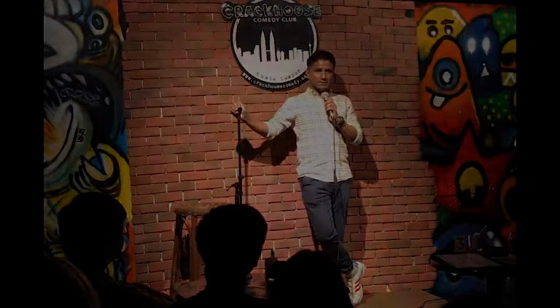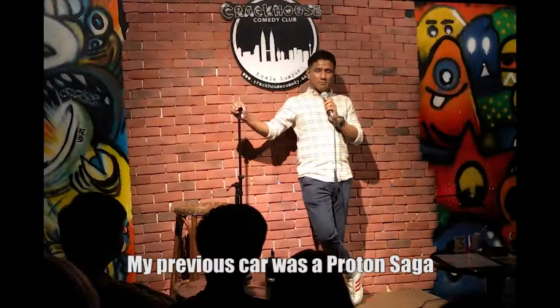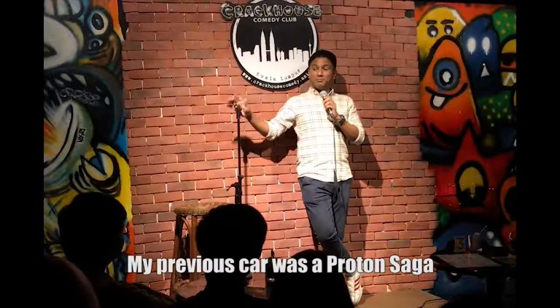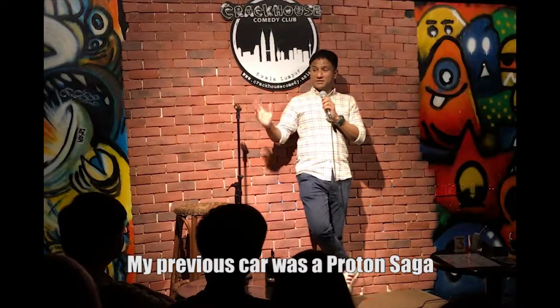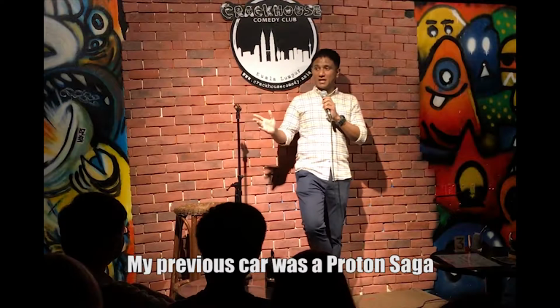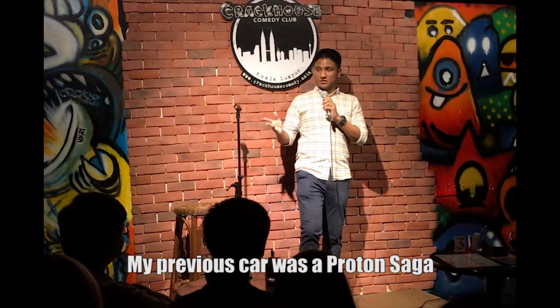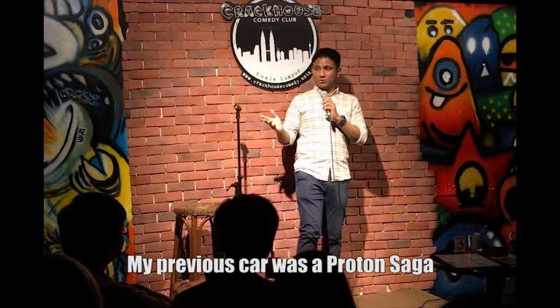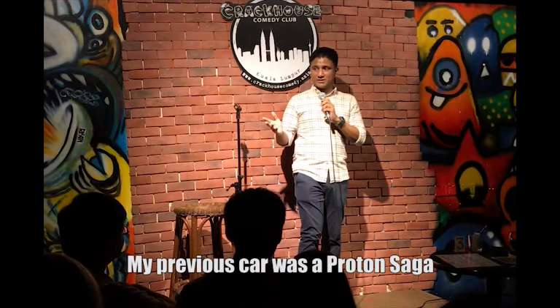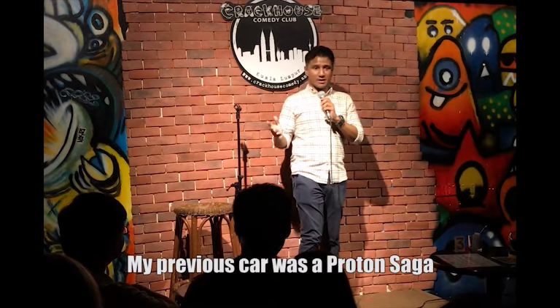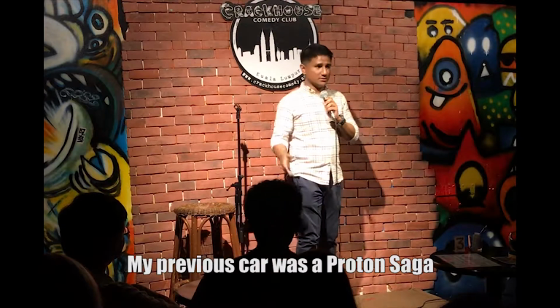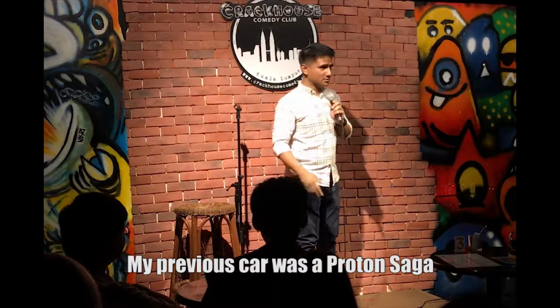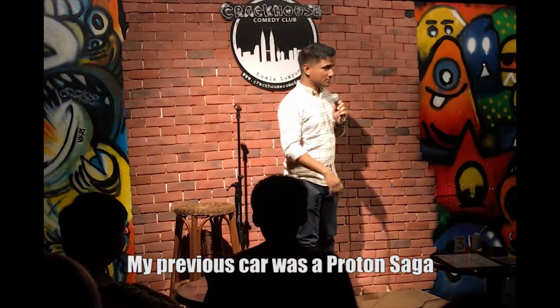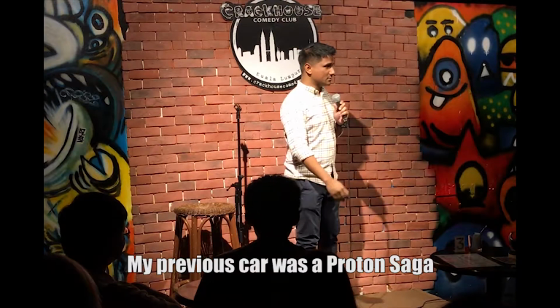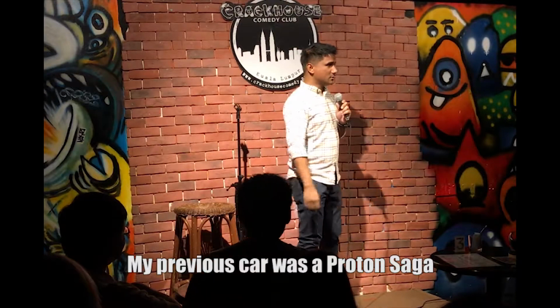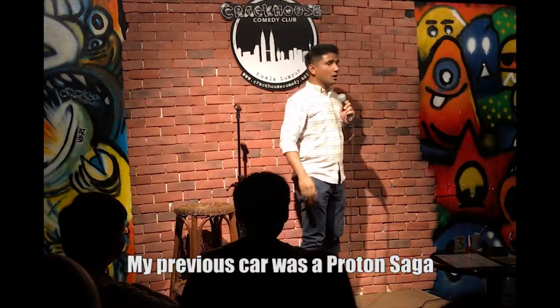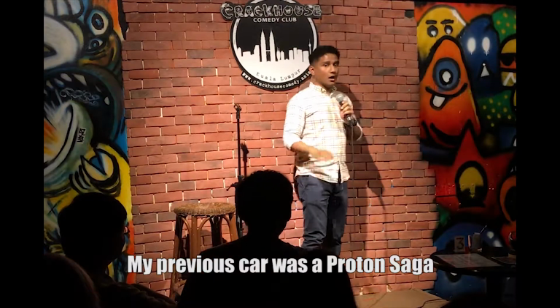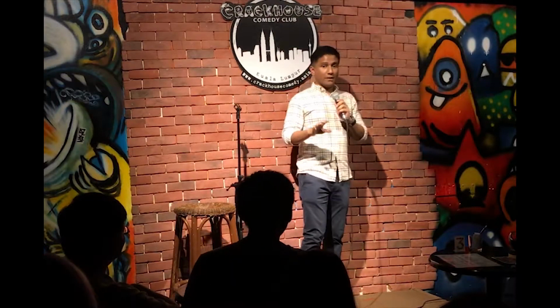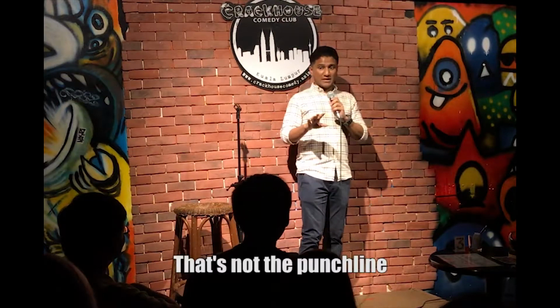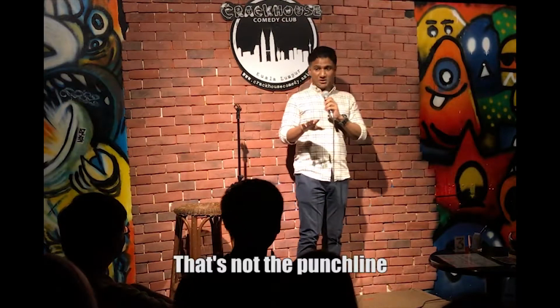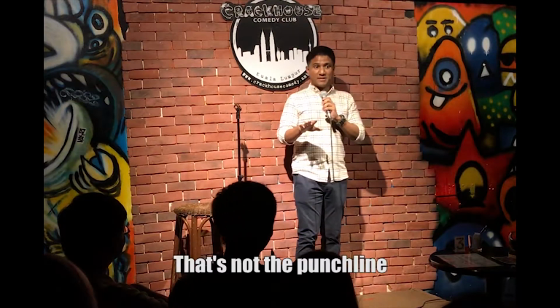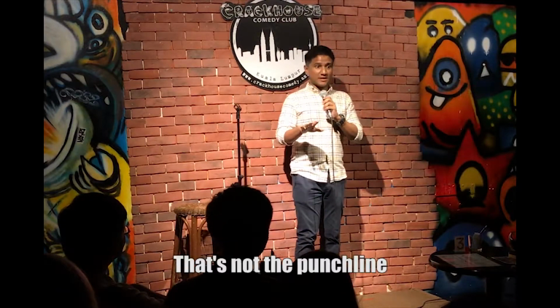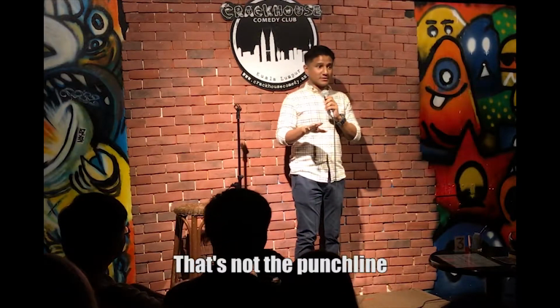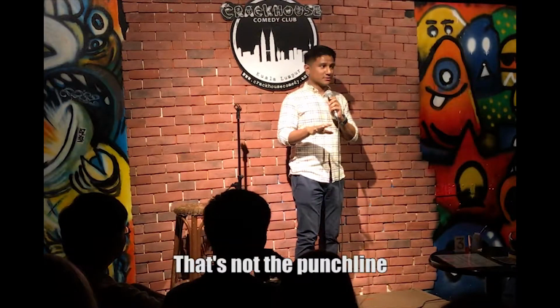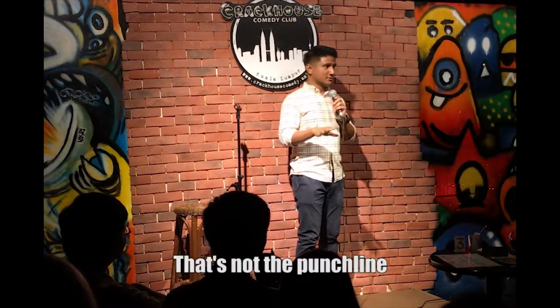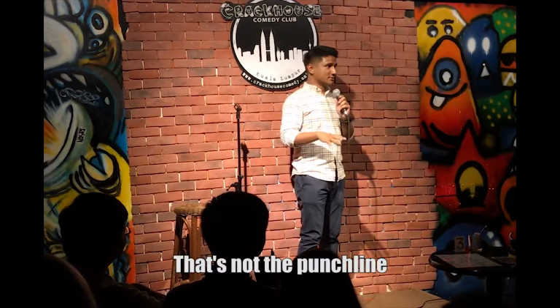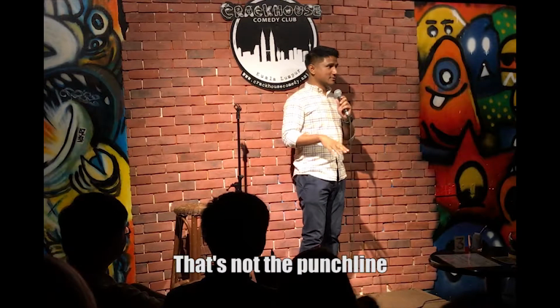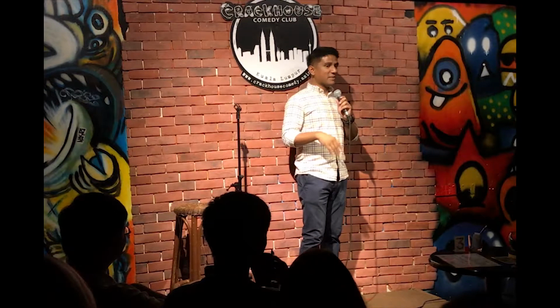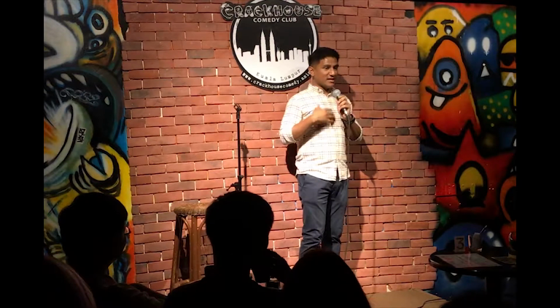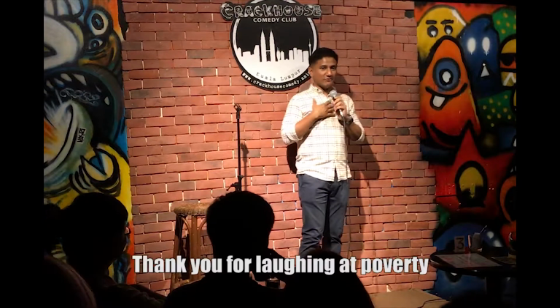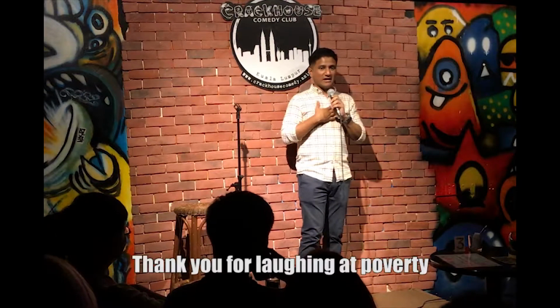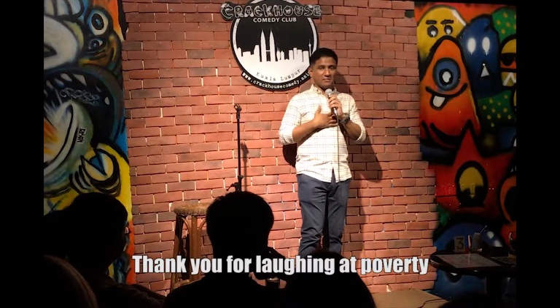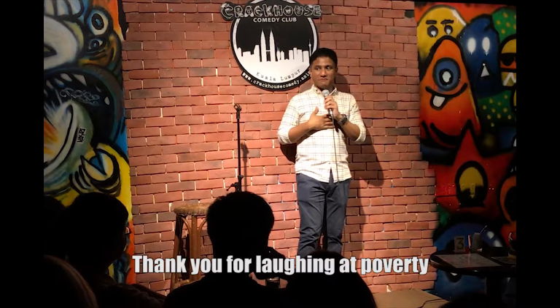My previous car was a Proton Saga. That's not the punchline. But thank you for laughing at me.